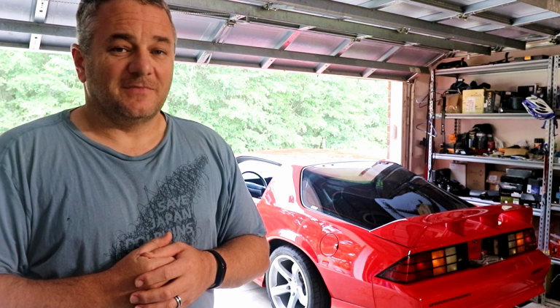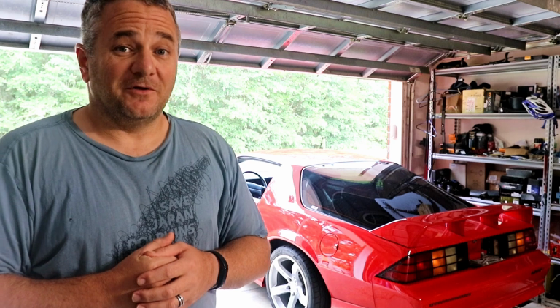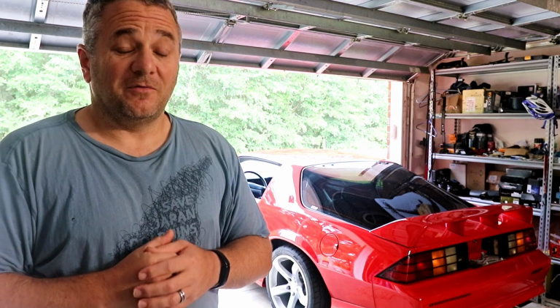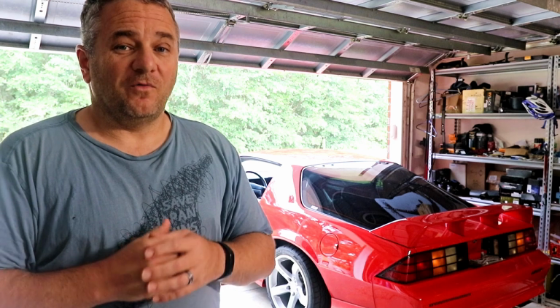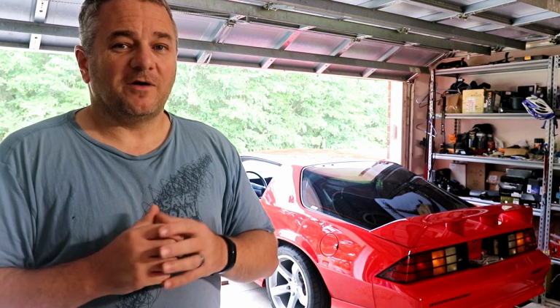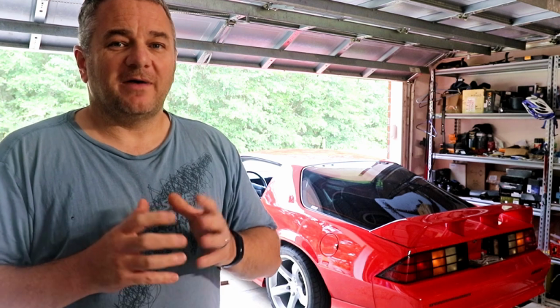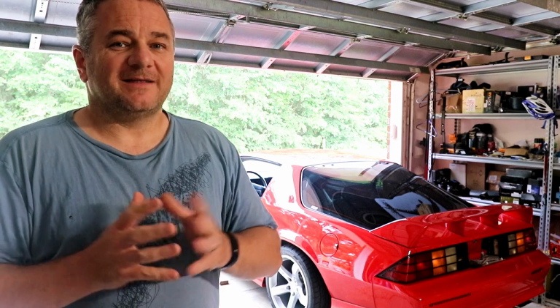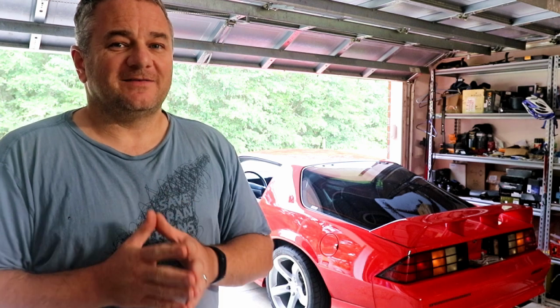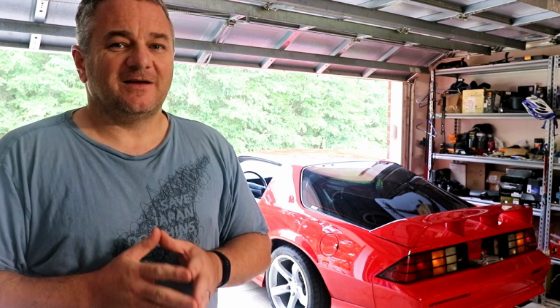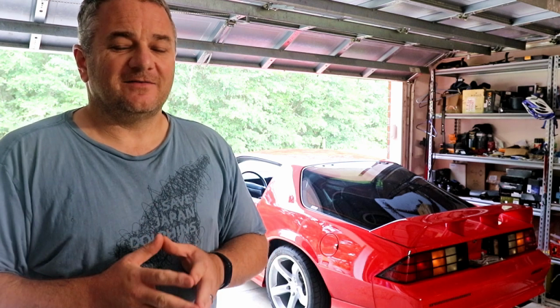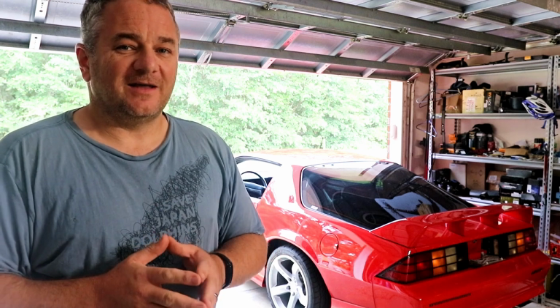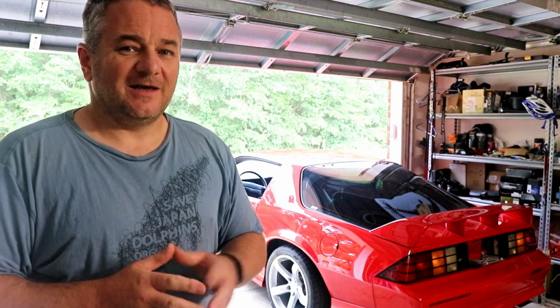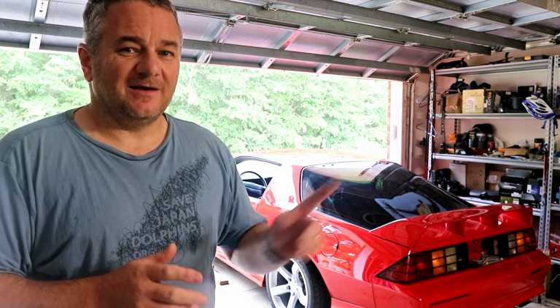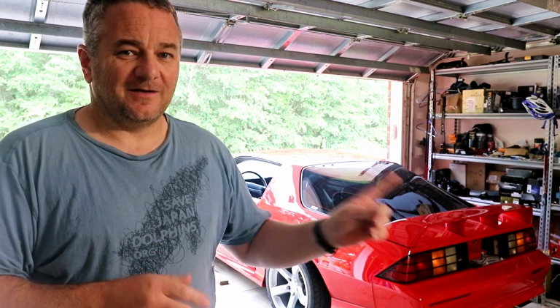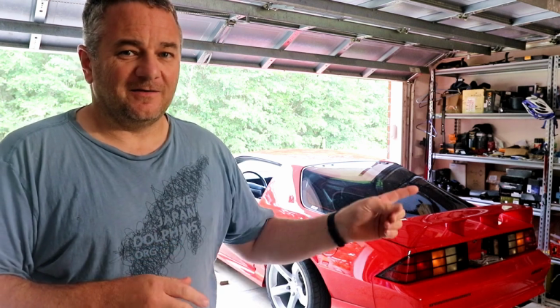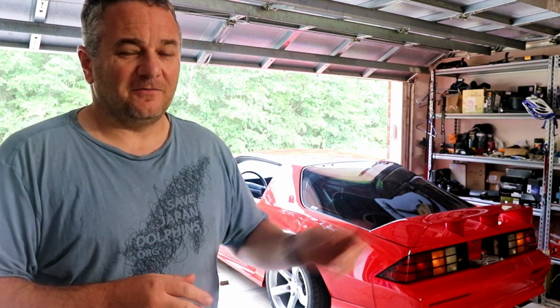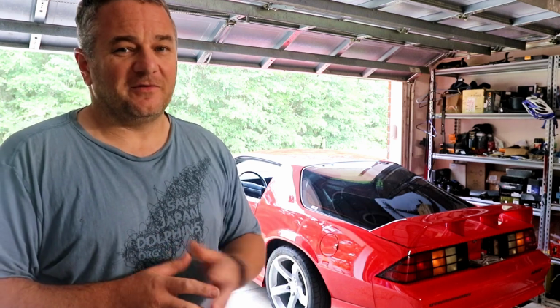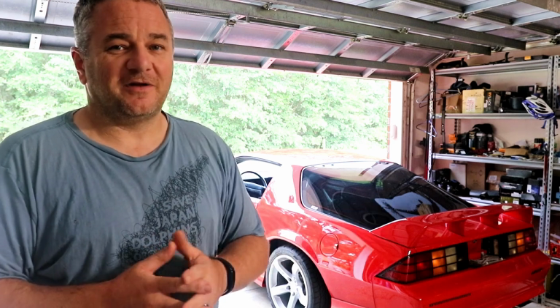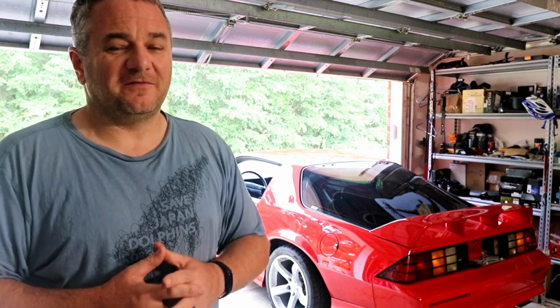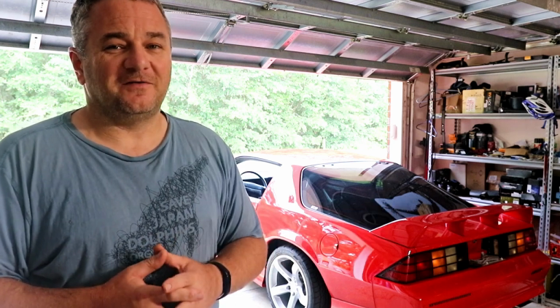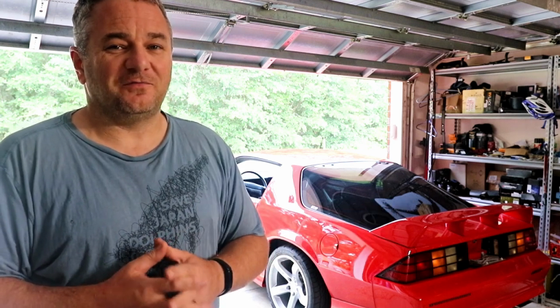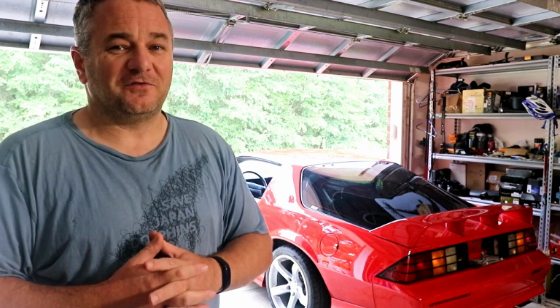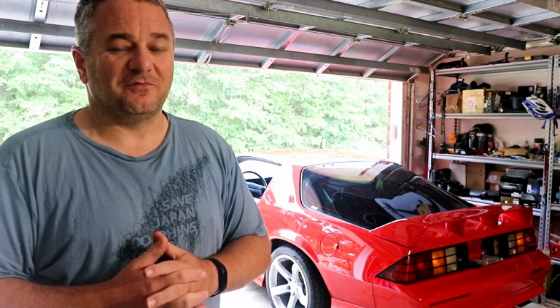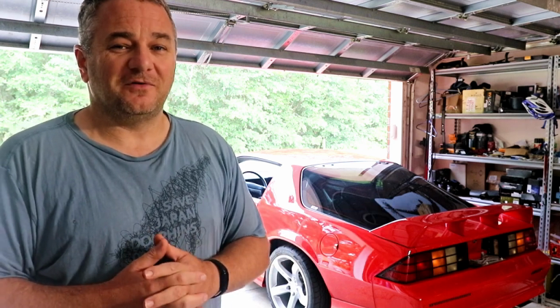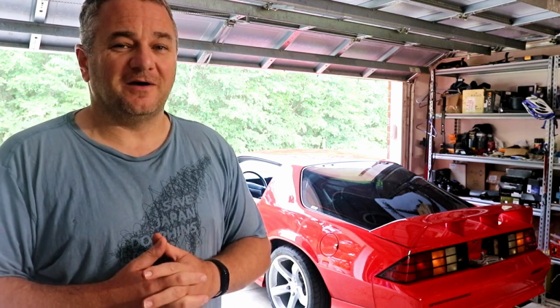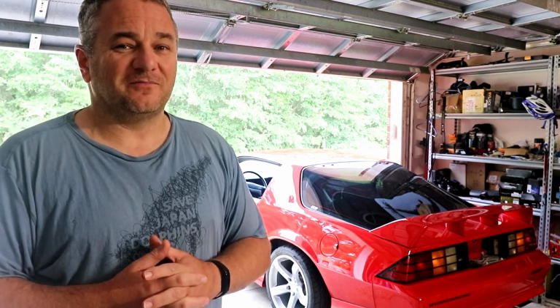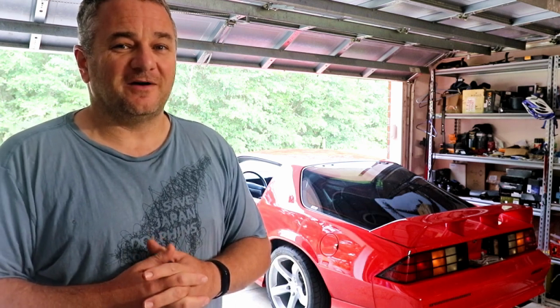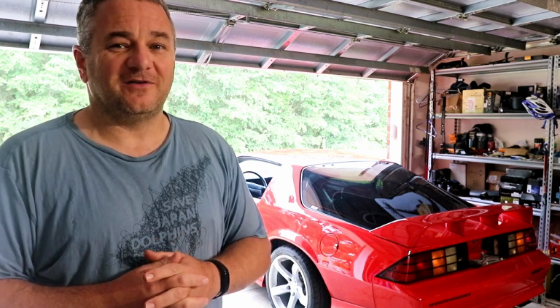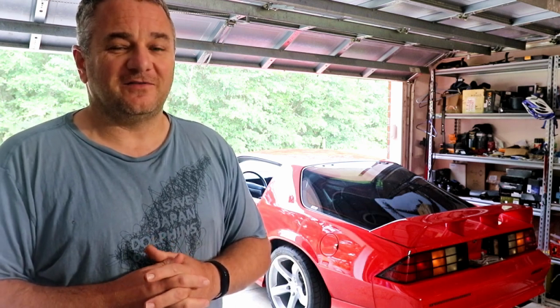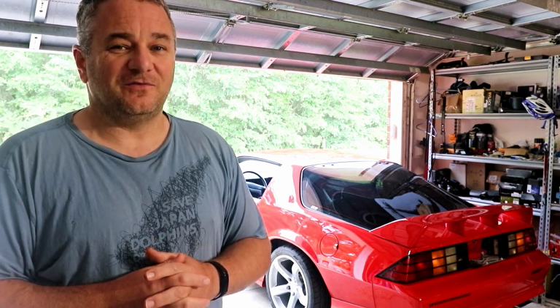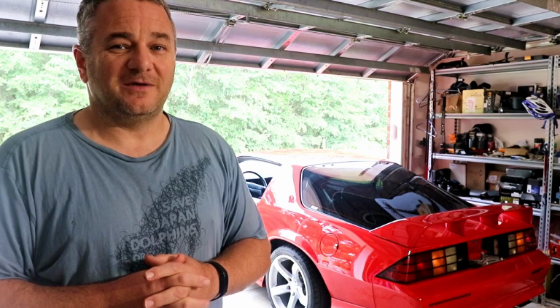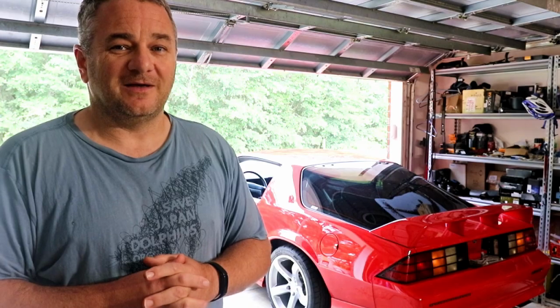Hello everyone, welcome back to the channel. Today we're going to be trying to fix what's broke on Project Z28.